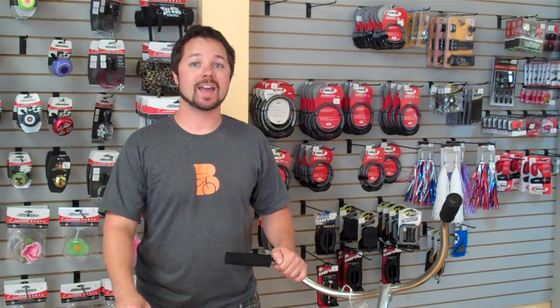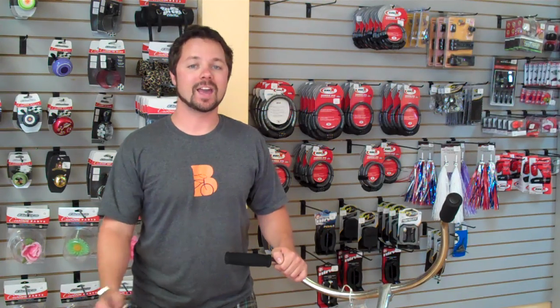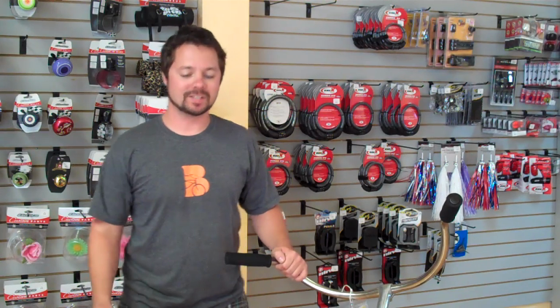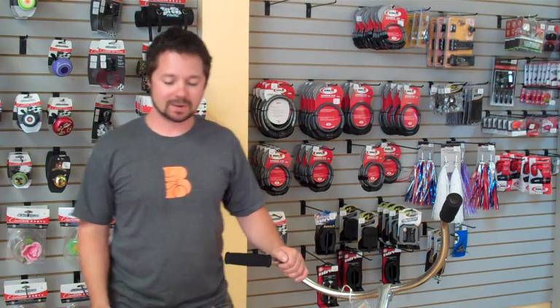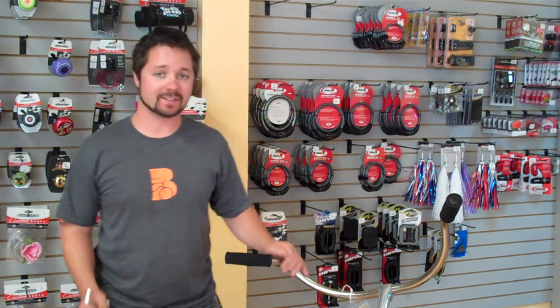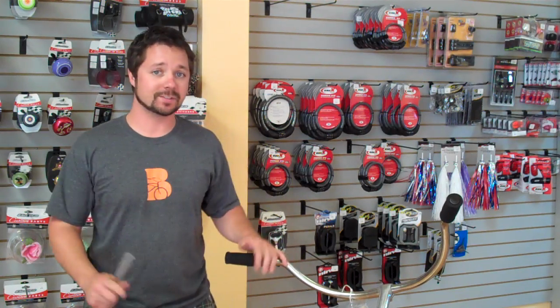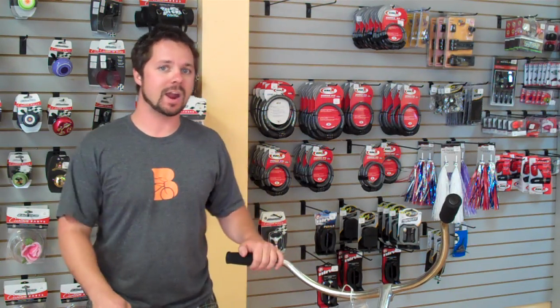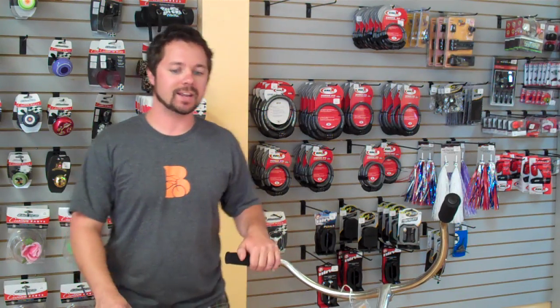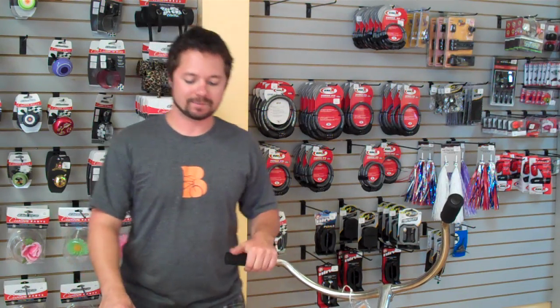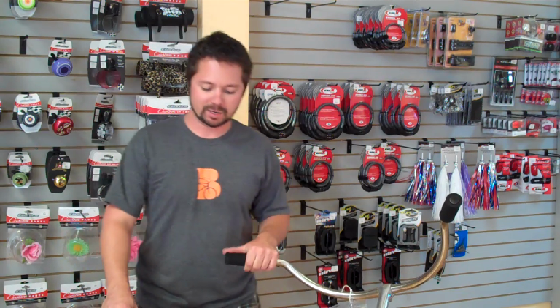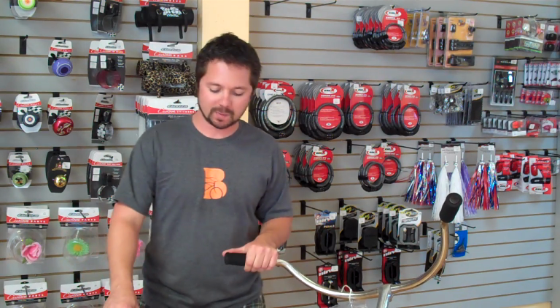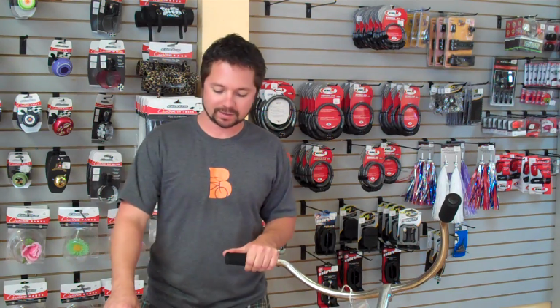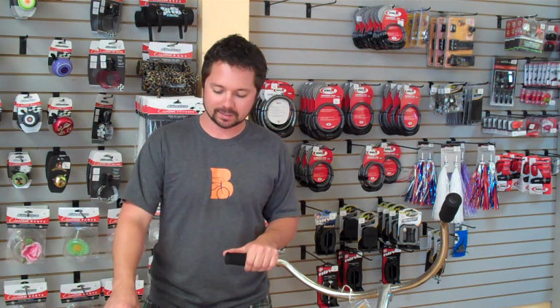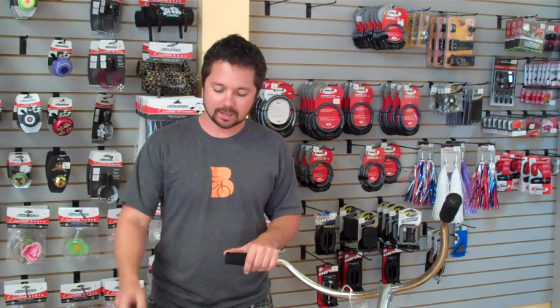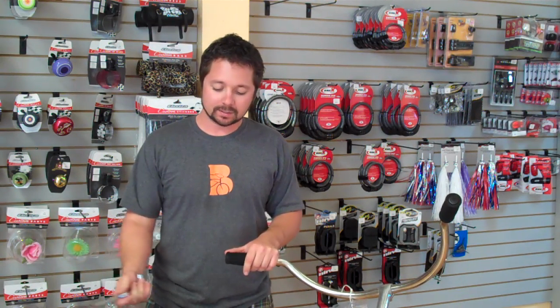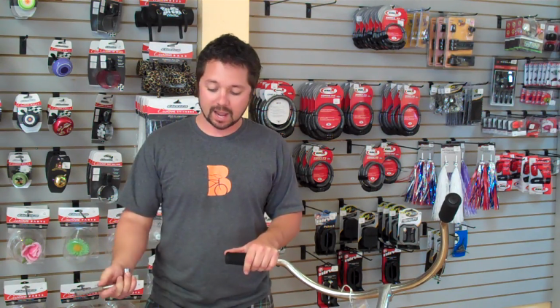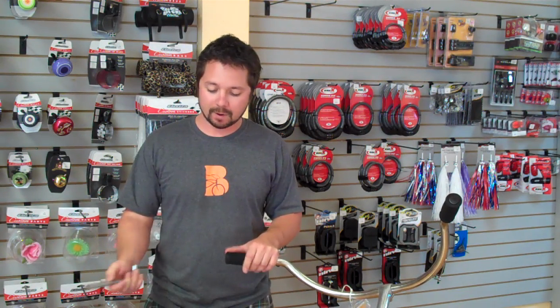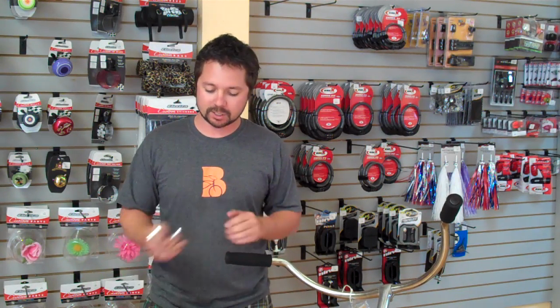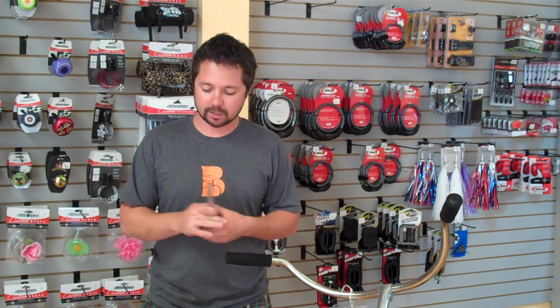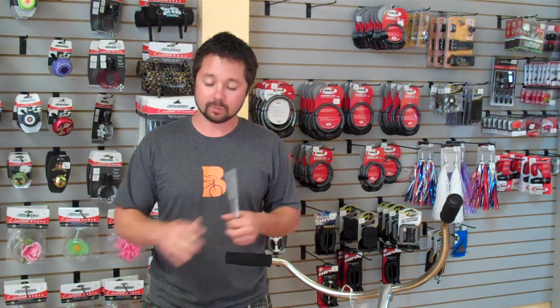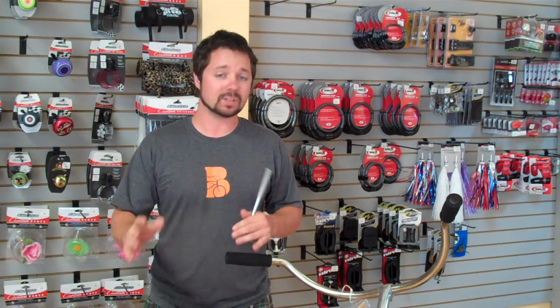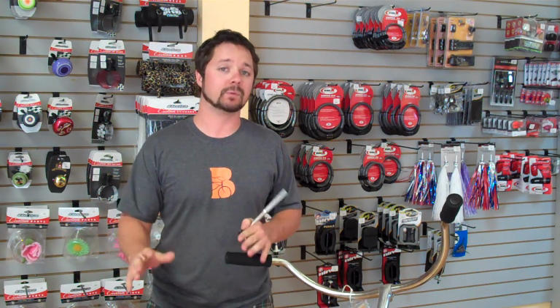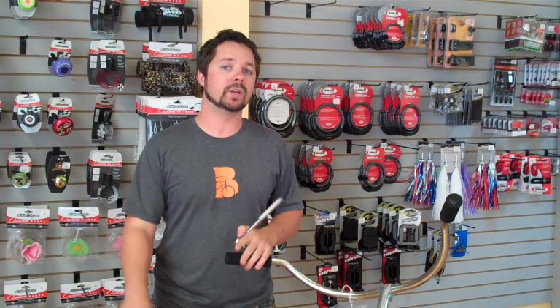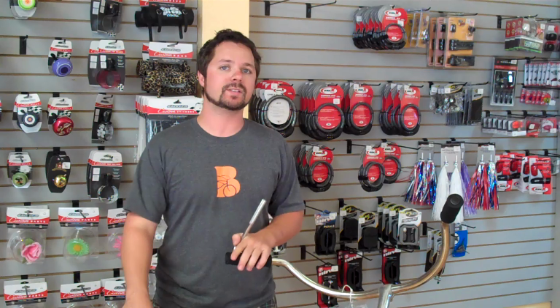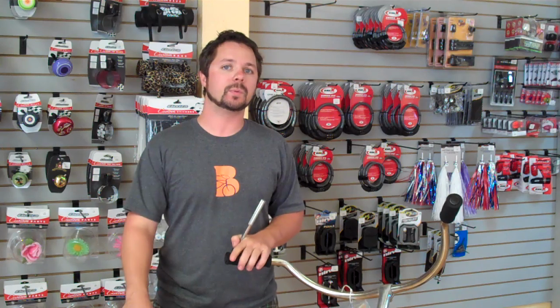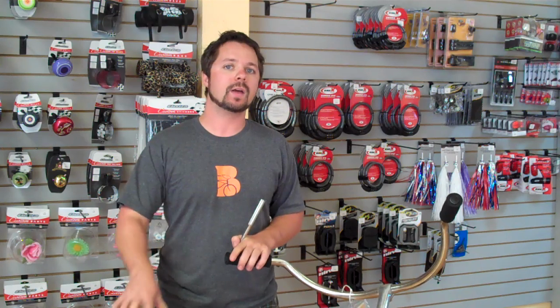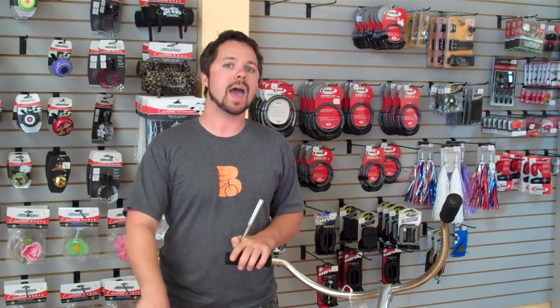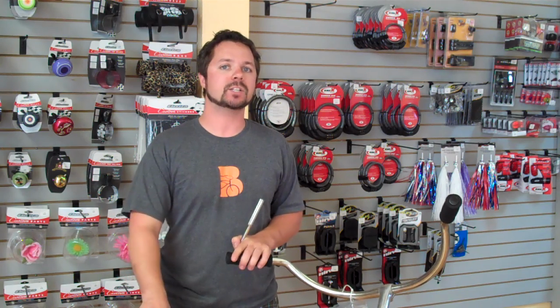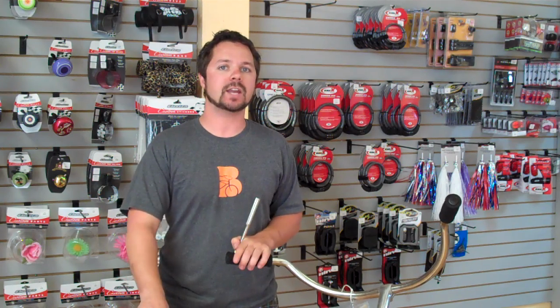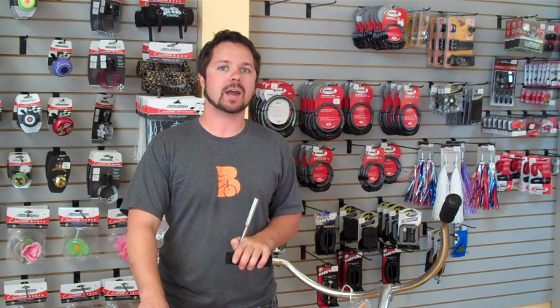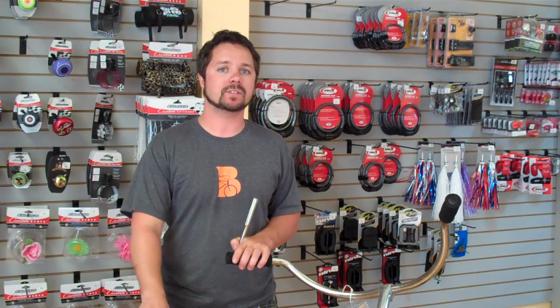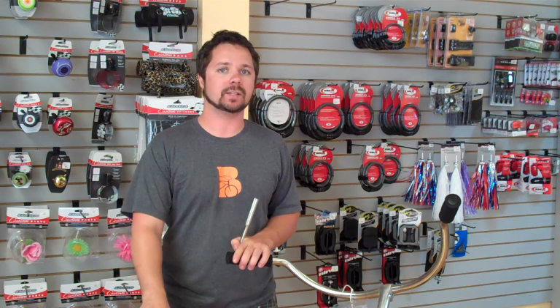Hey, what's up guys? This is Ryan again from Beach Bikes. Today I want to show you something really simple: how to change out seats.